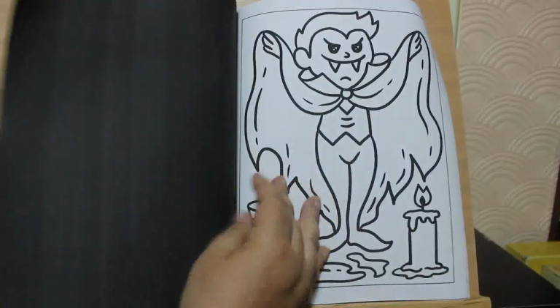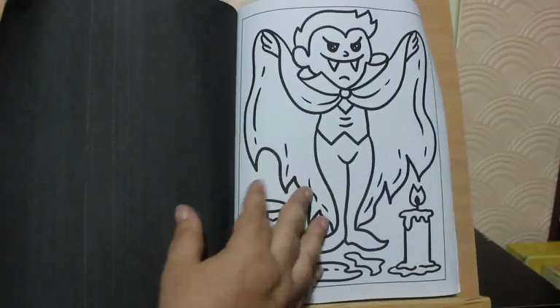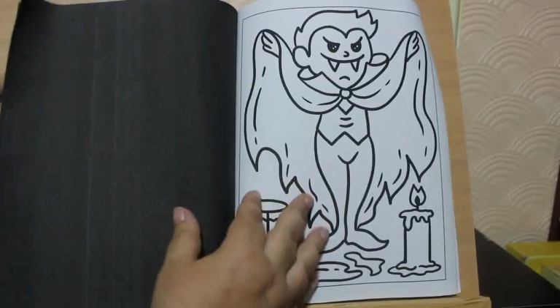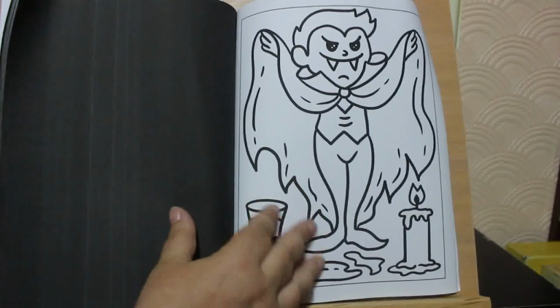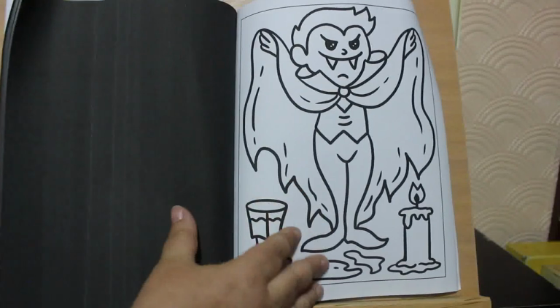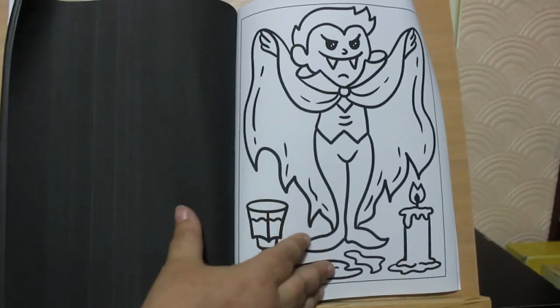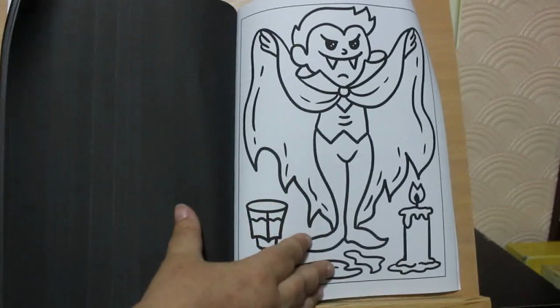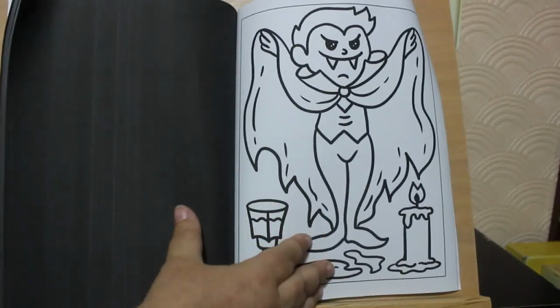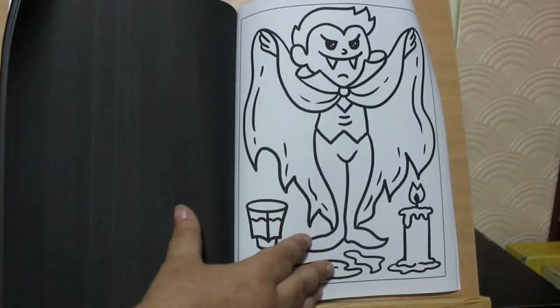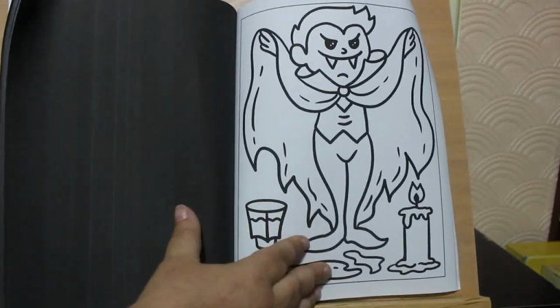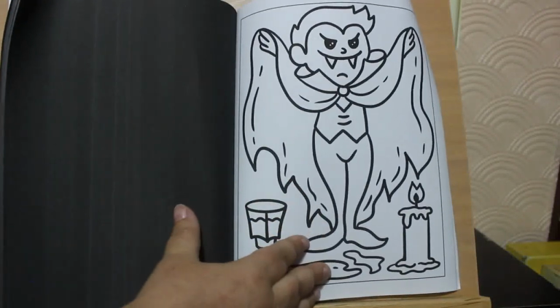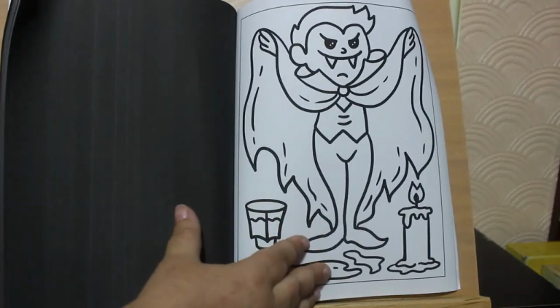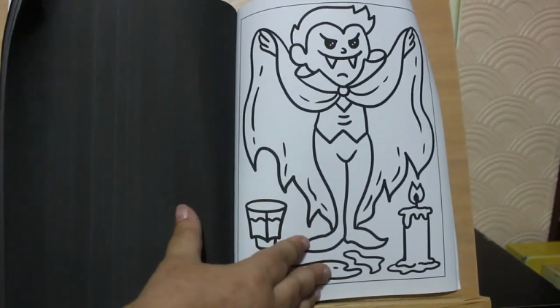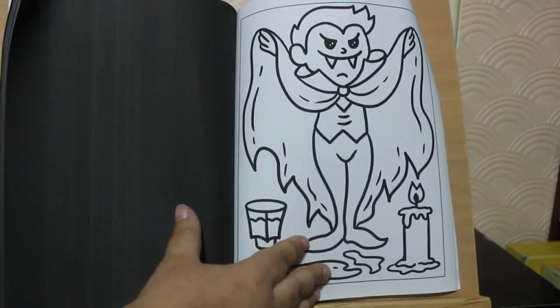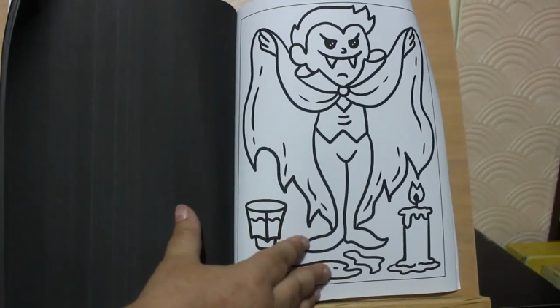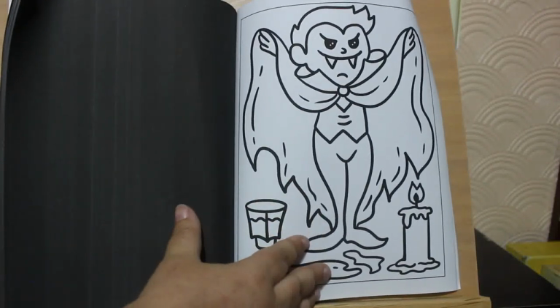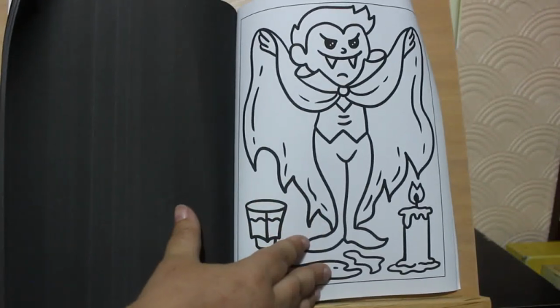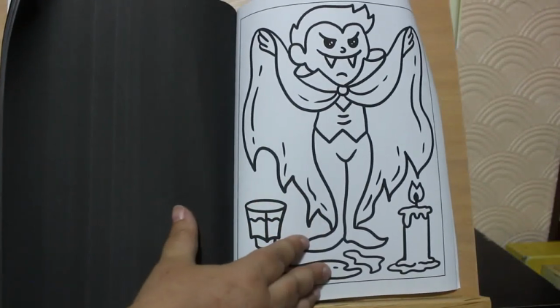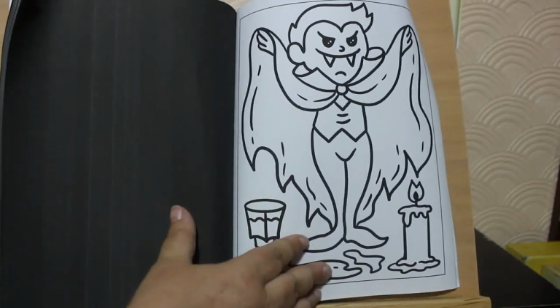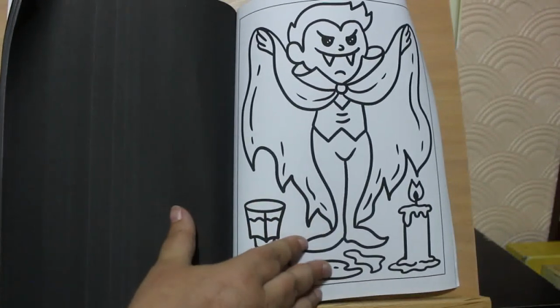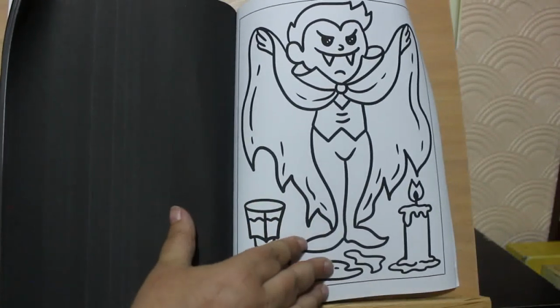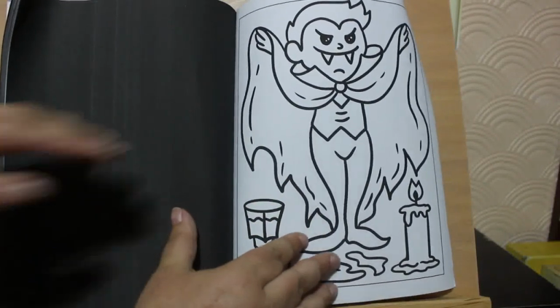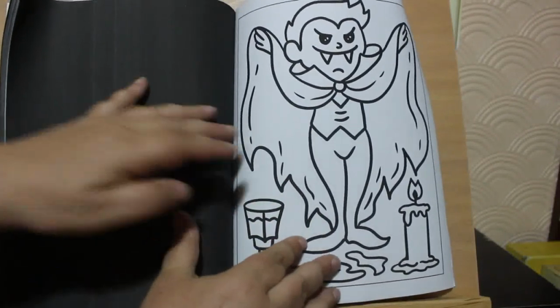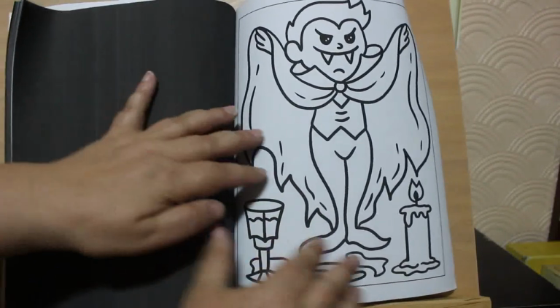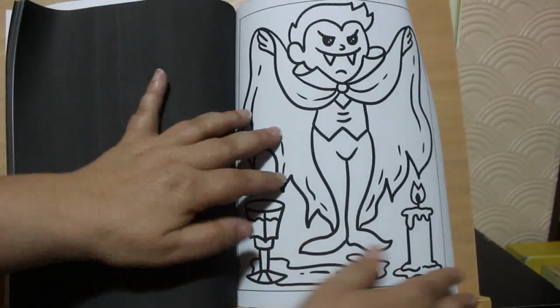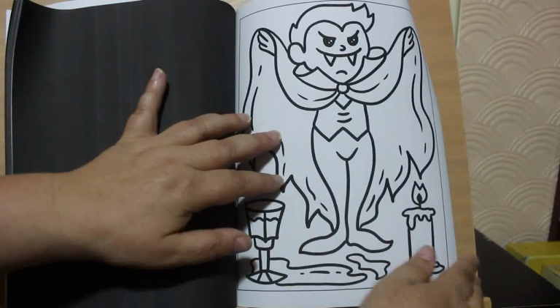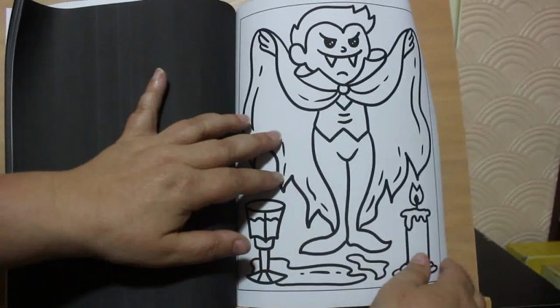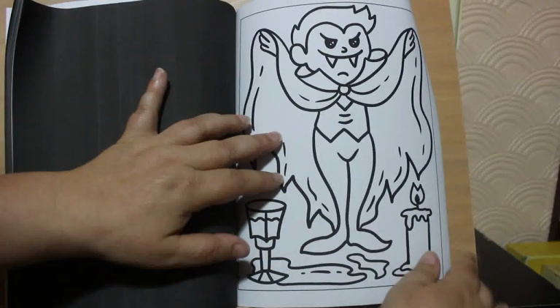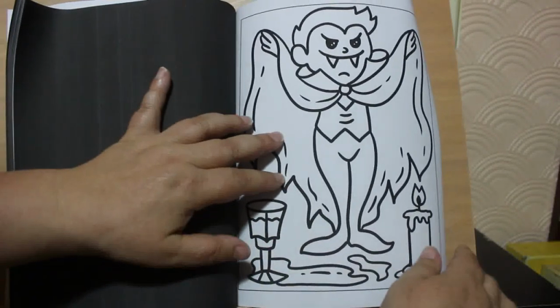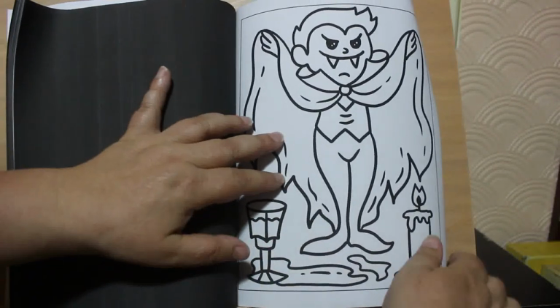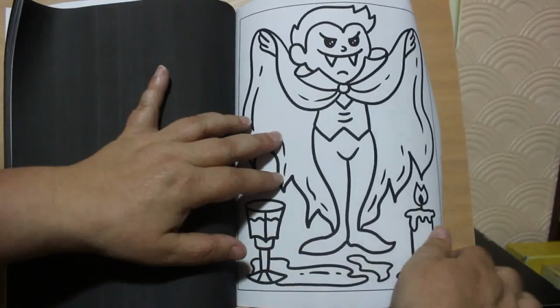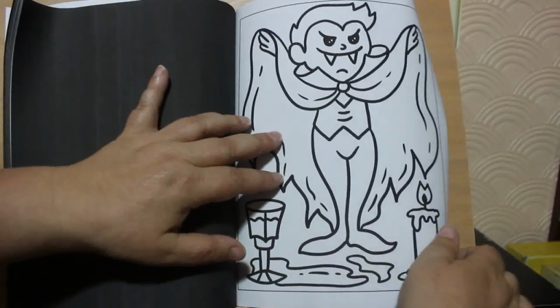I like this — this is a vampire. I love it, it's so cute.